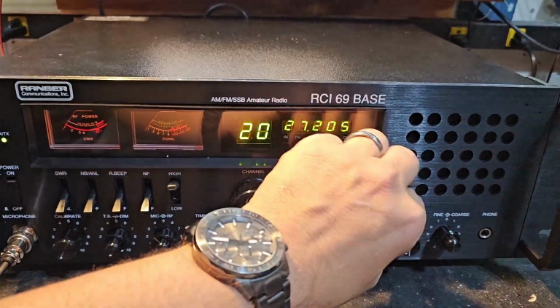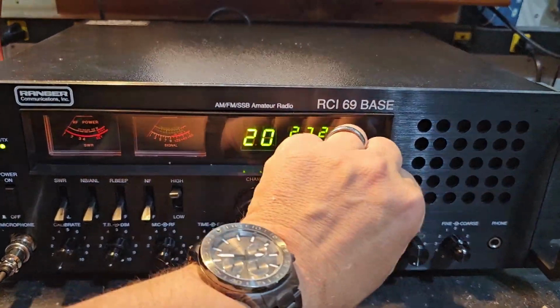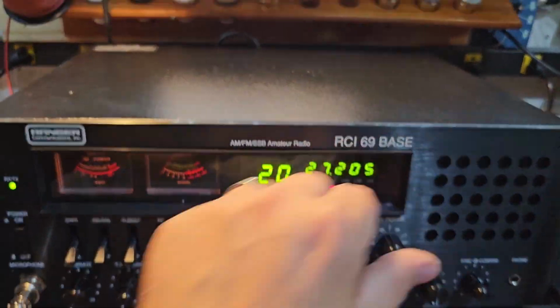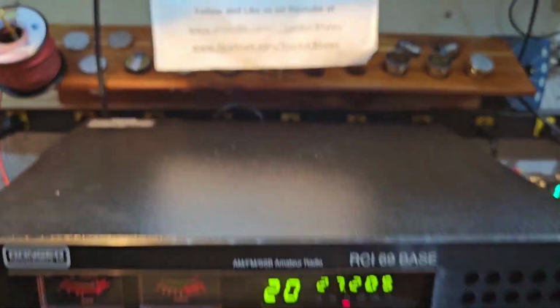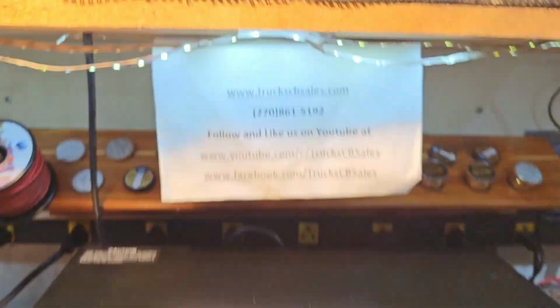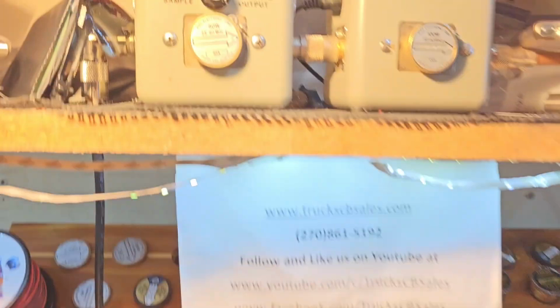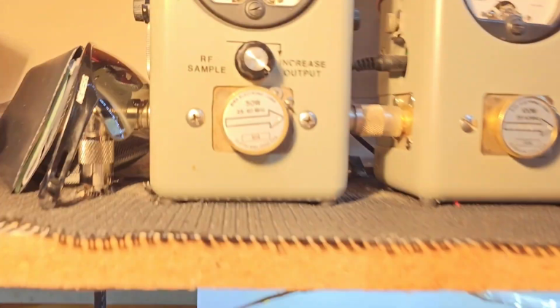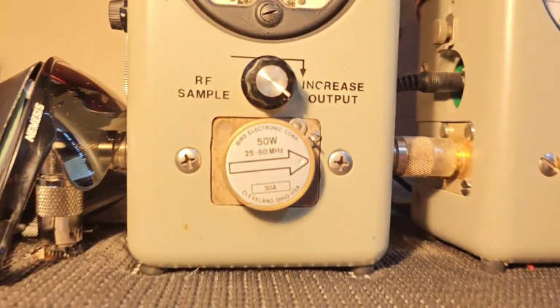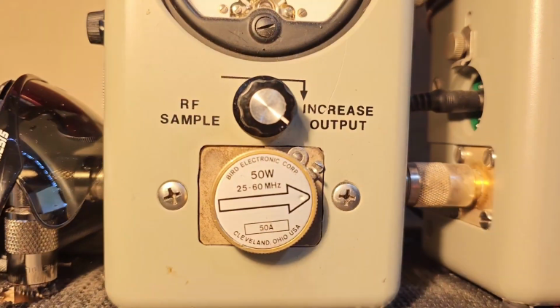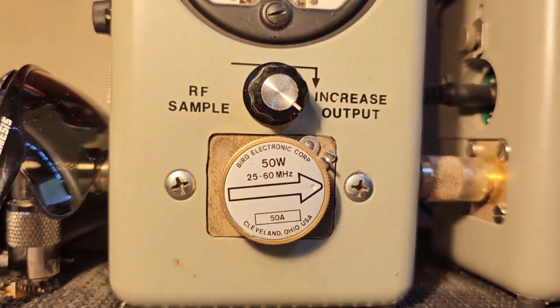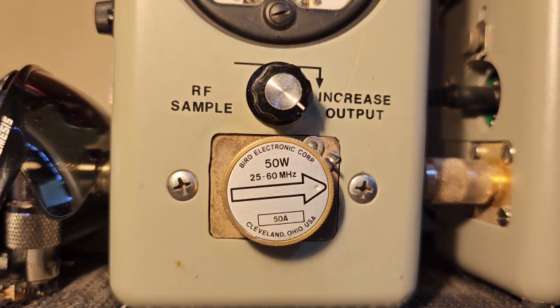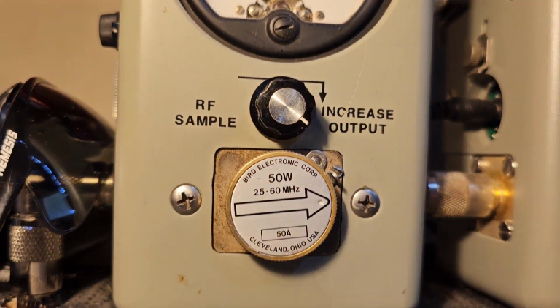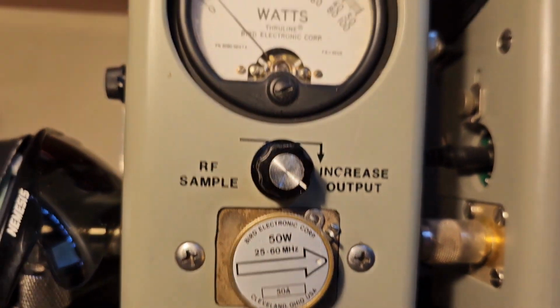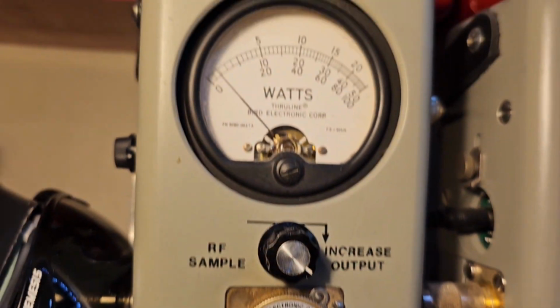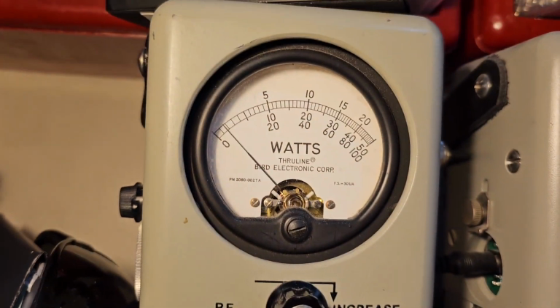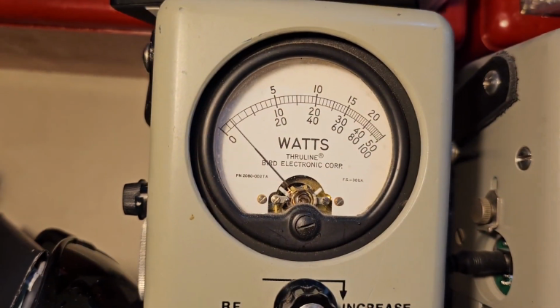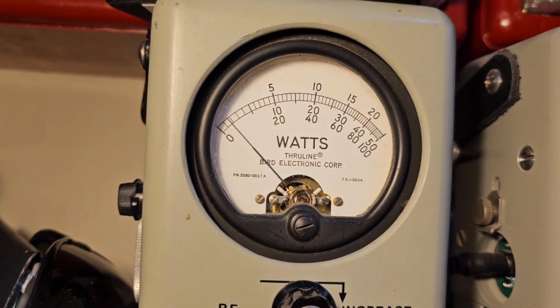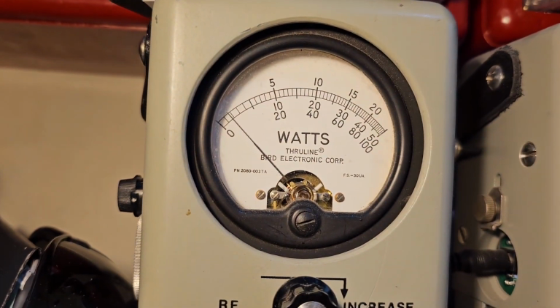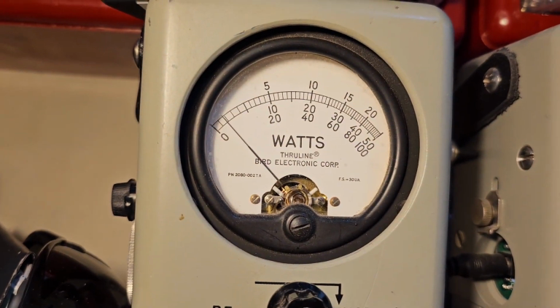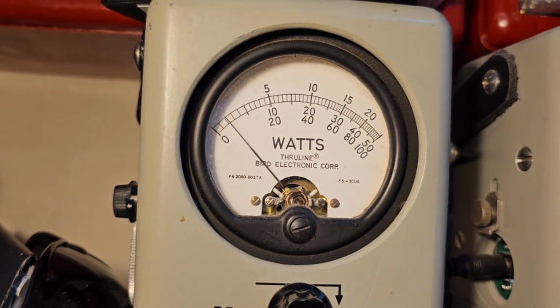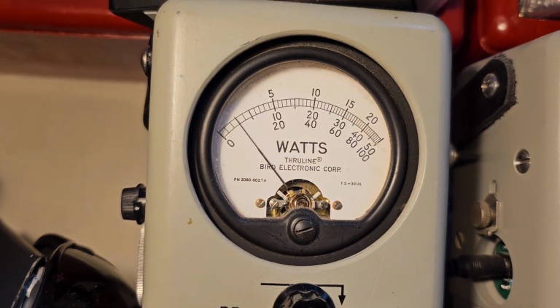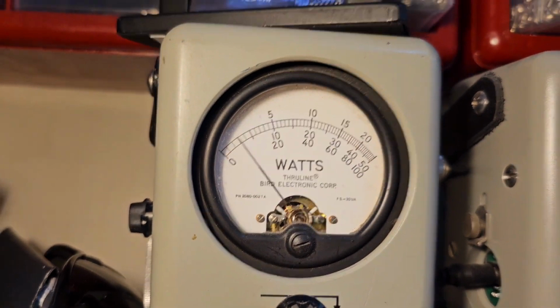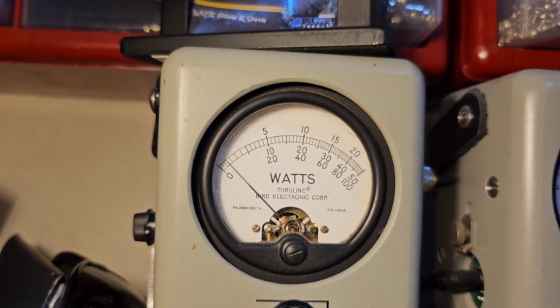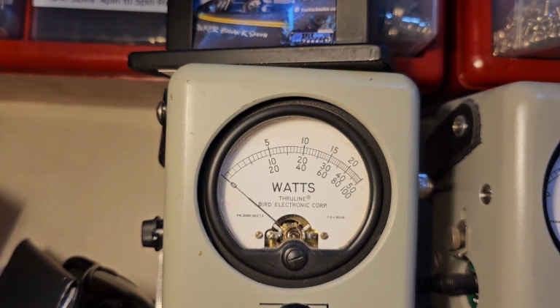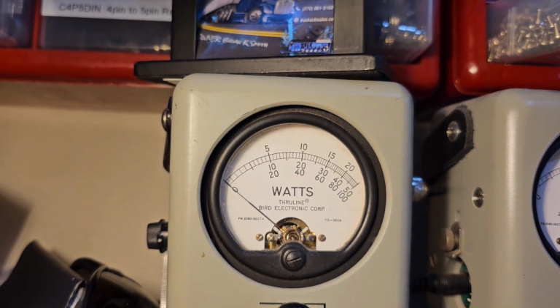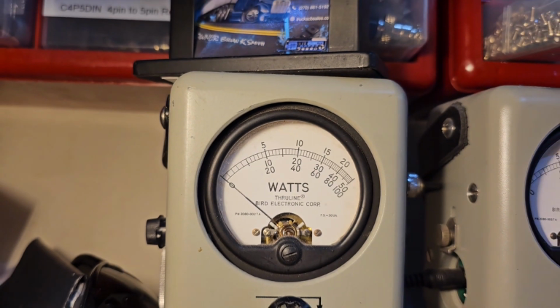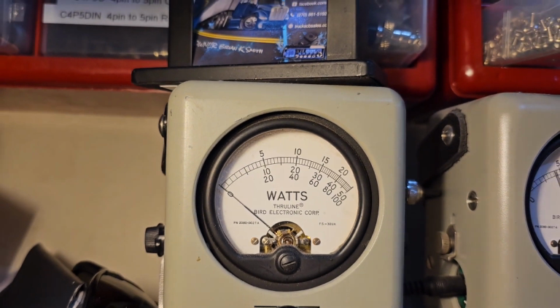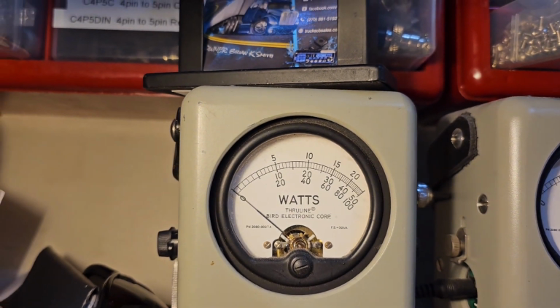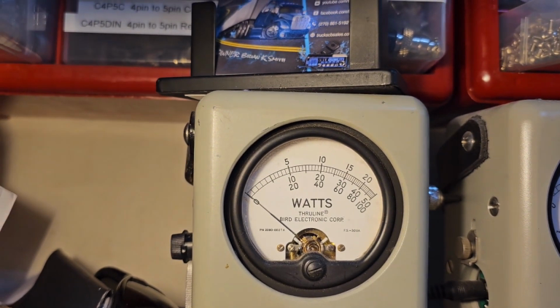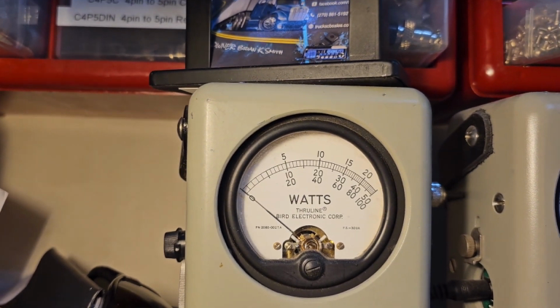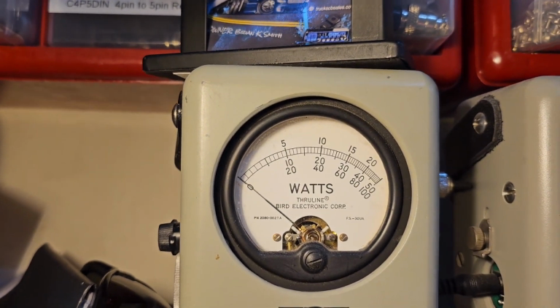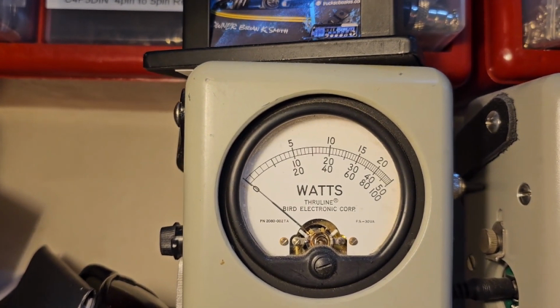Start with our power all the way down. 50-watt slug — it reads about a watt and a half. Plenty low to run a four-pill with.